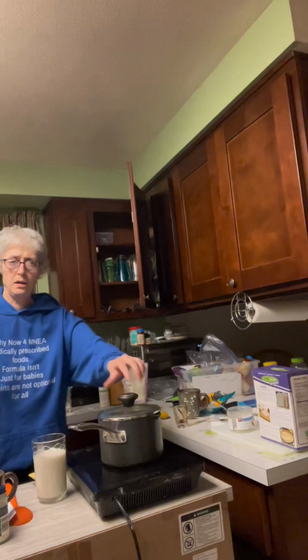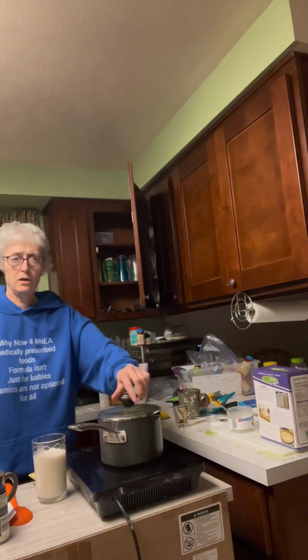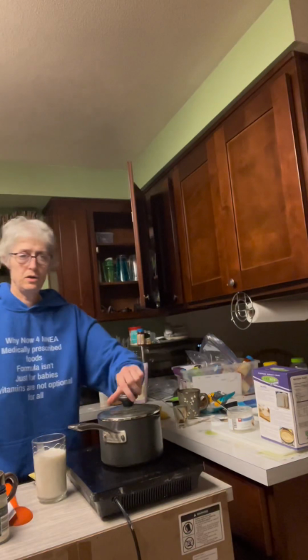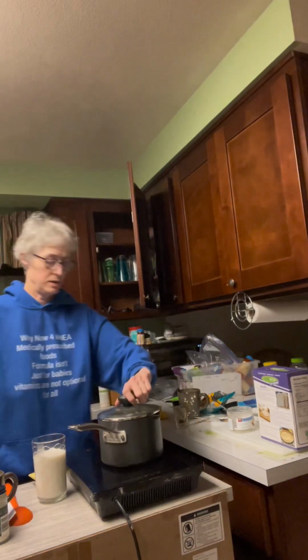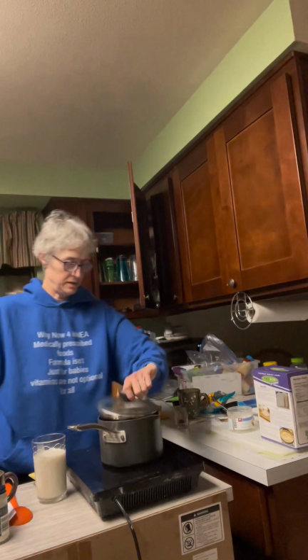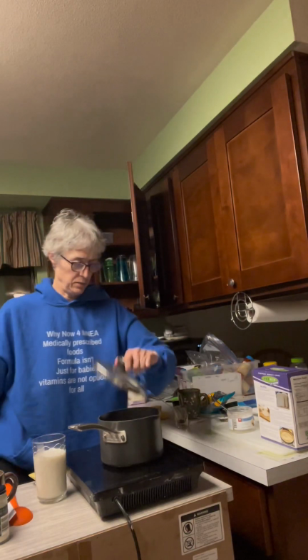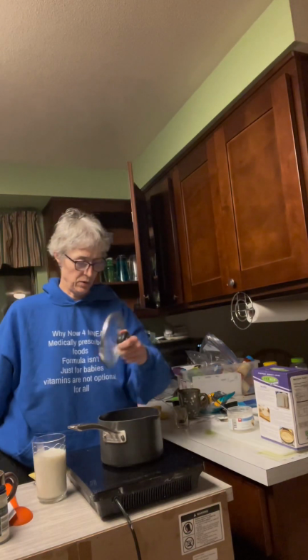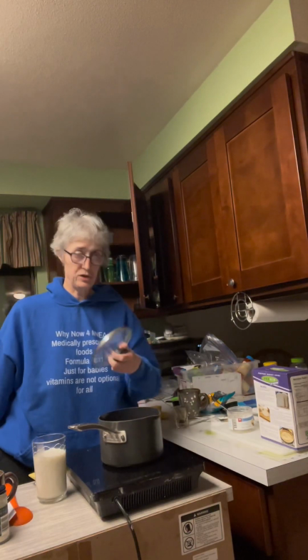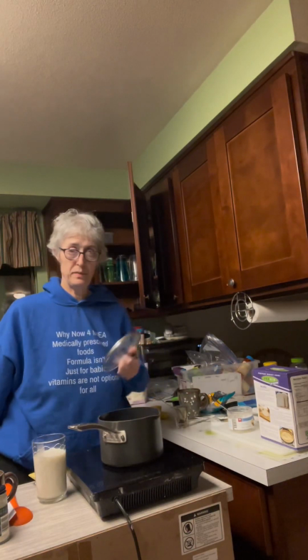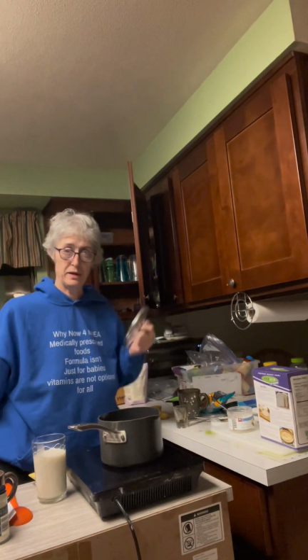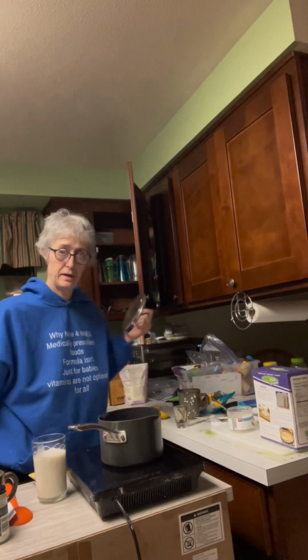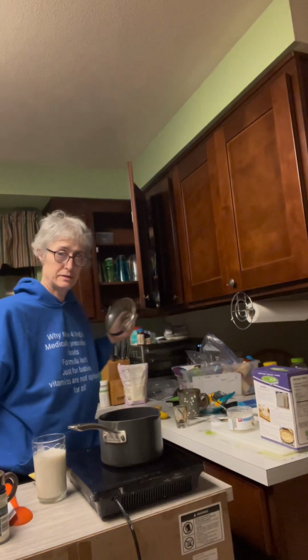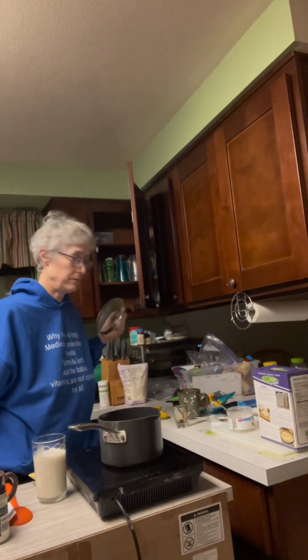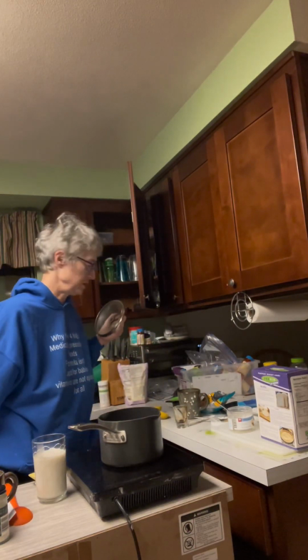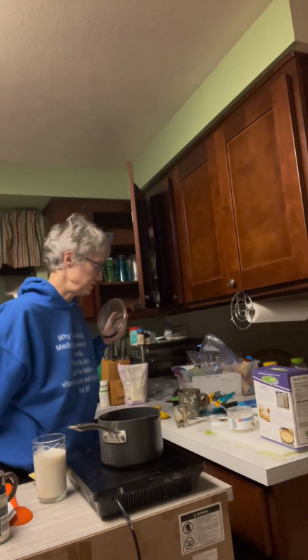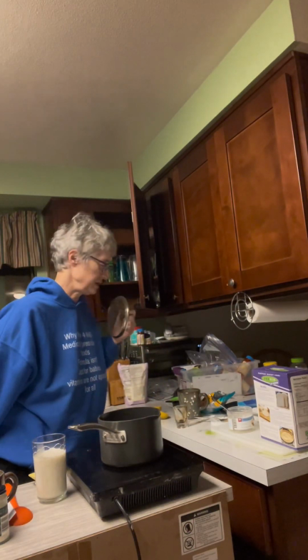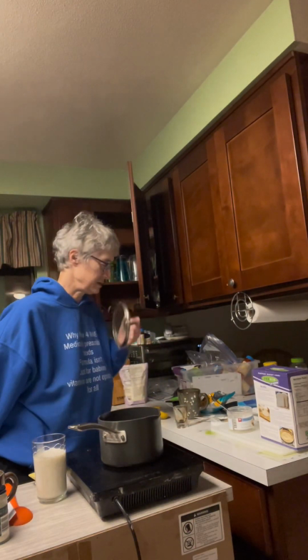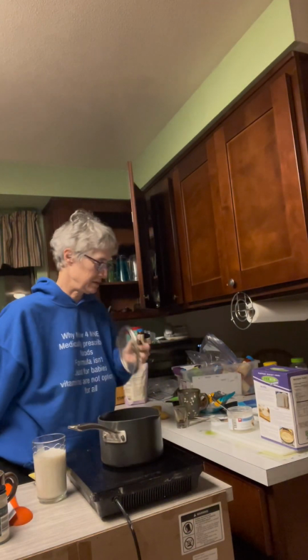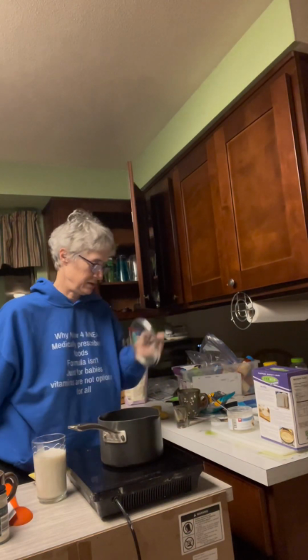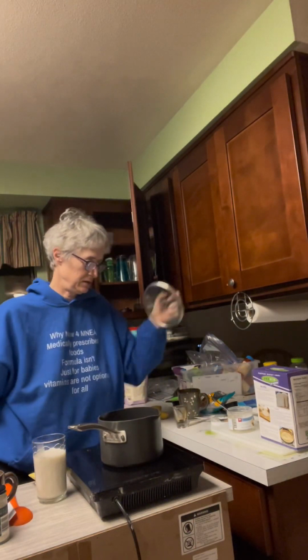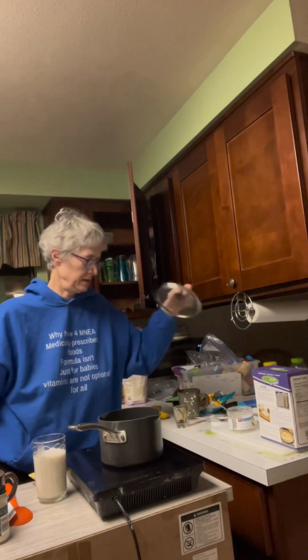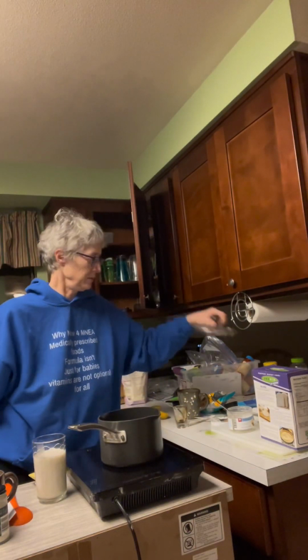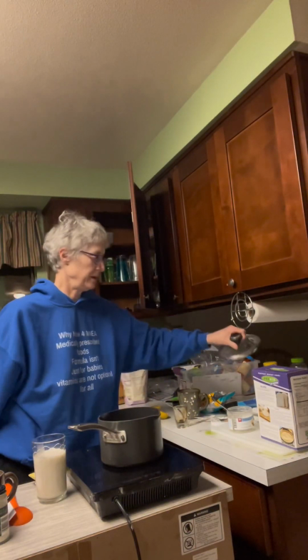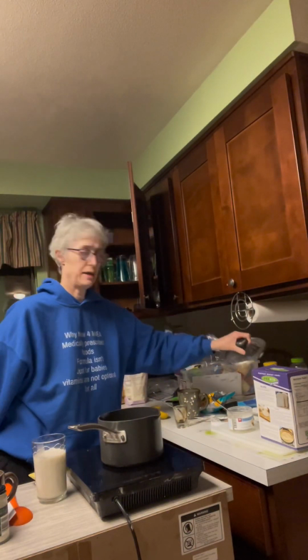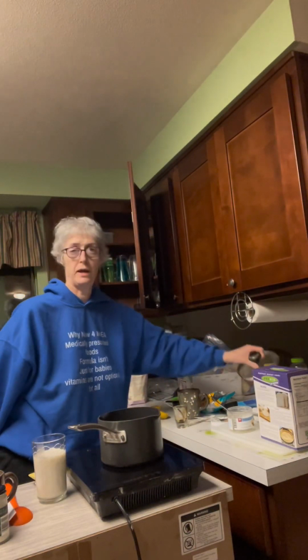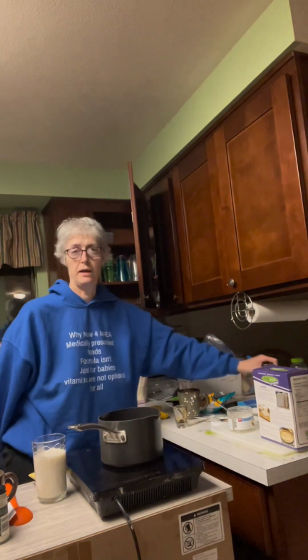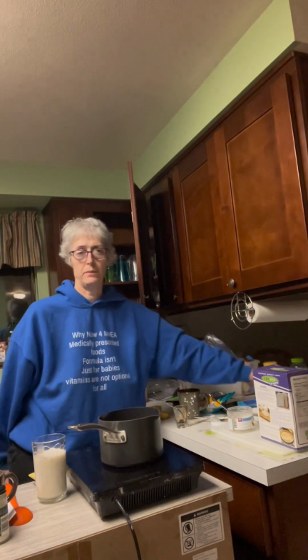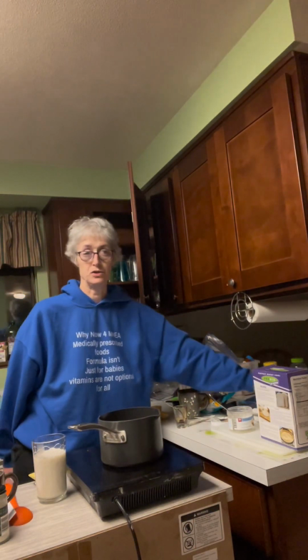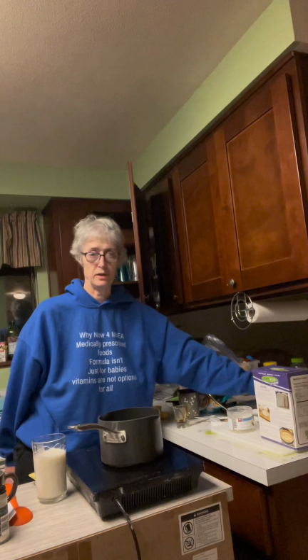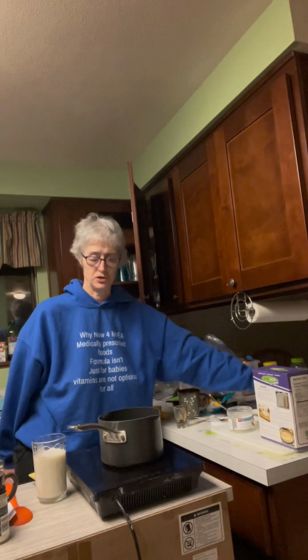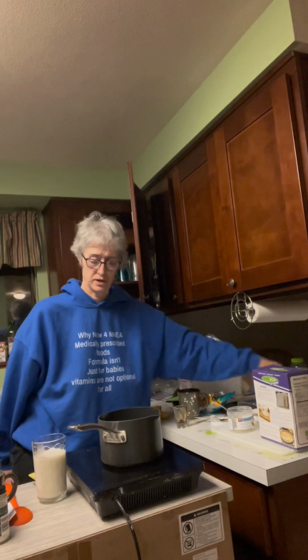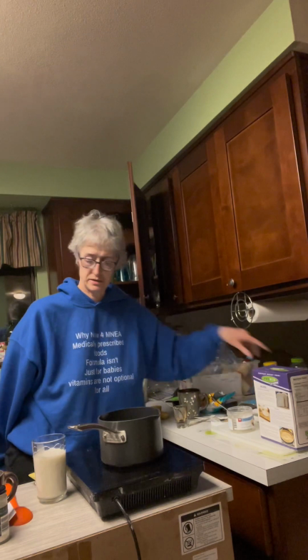Hello, today we're going to be making some vegan cheese. Today we're doing a mozzarella cheese.